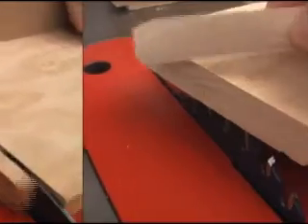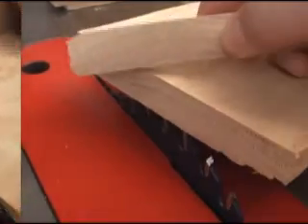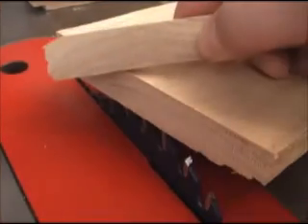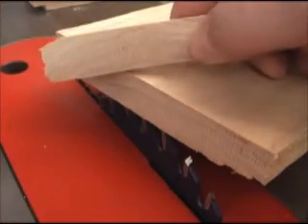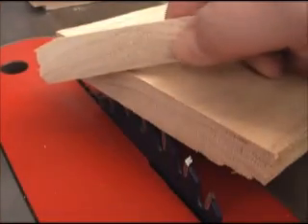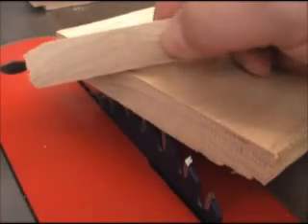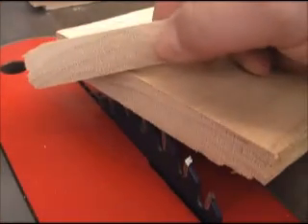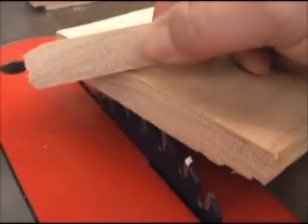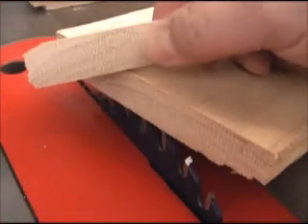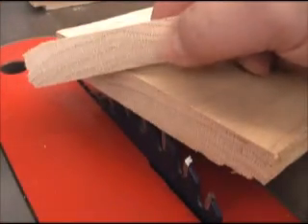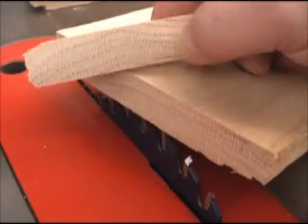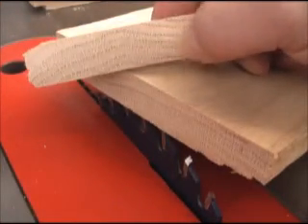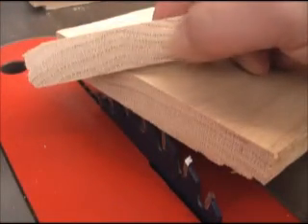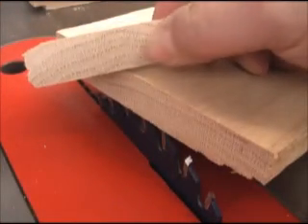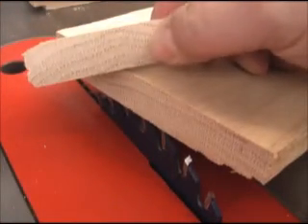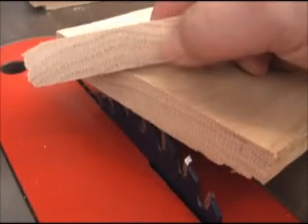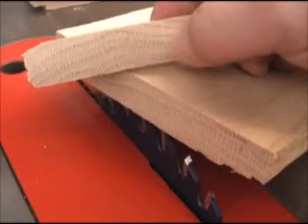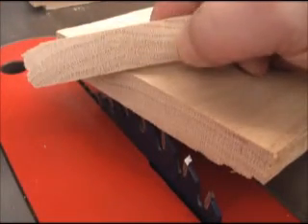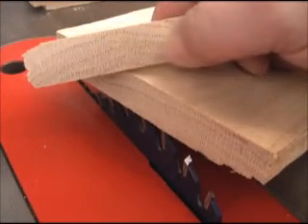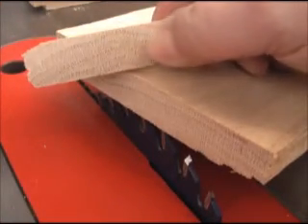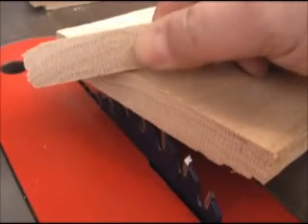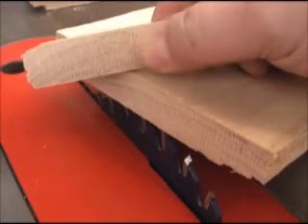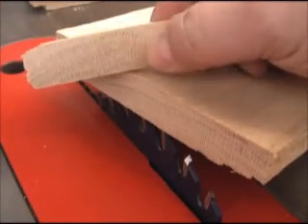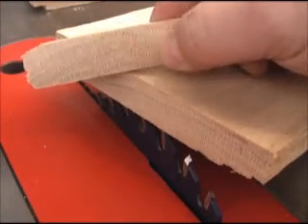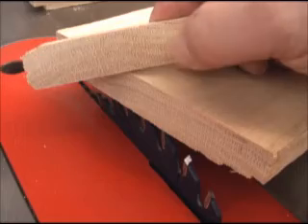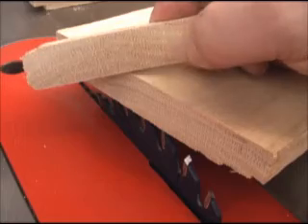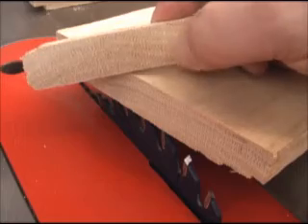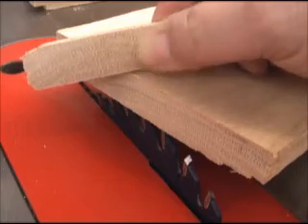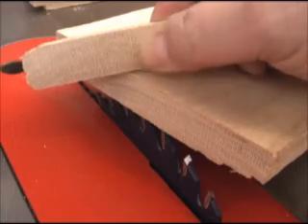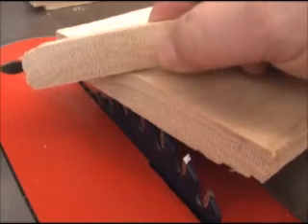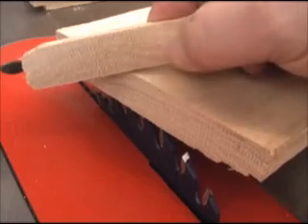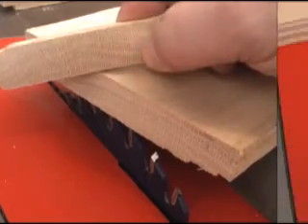You can see how clean the cut edge is — it's ready for glue or just about ready for finish if that's your next step.